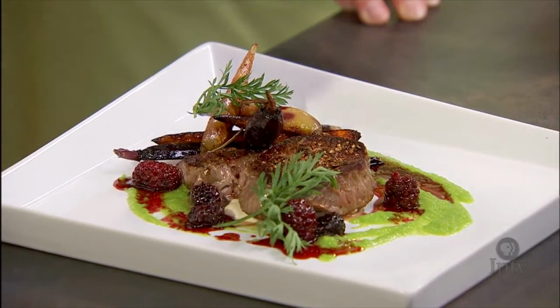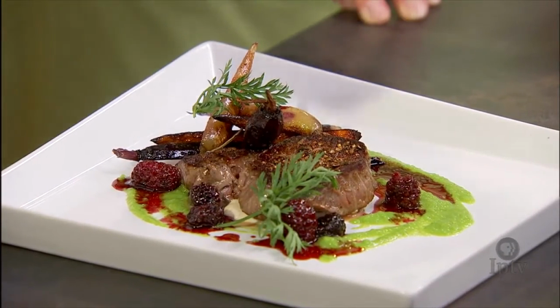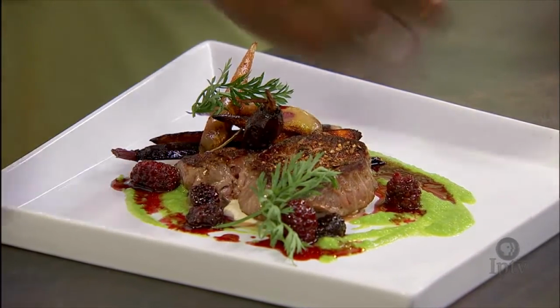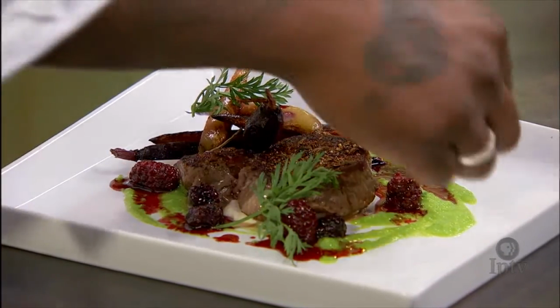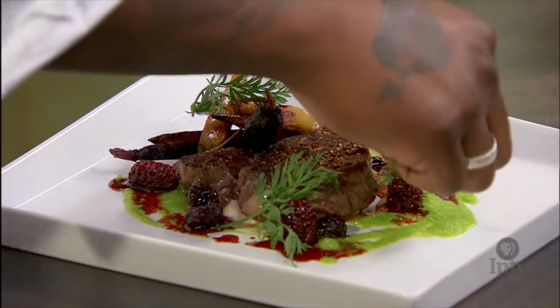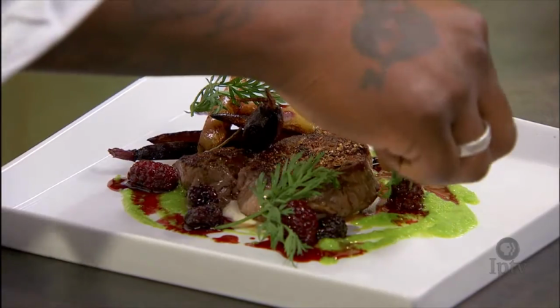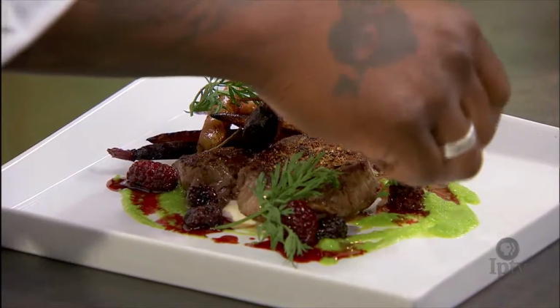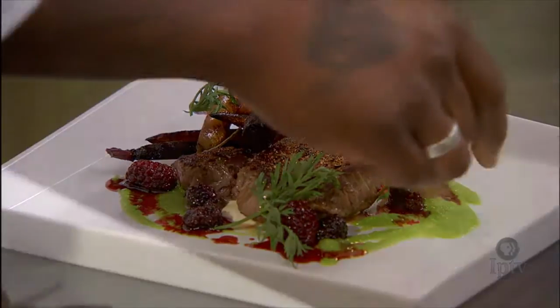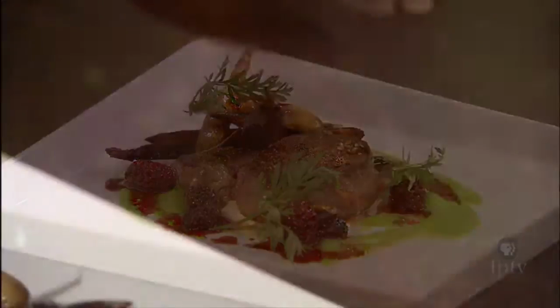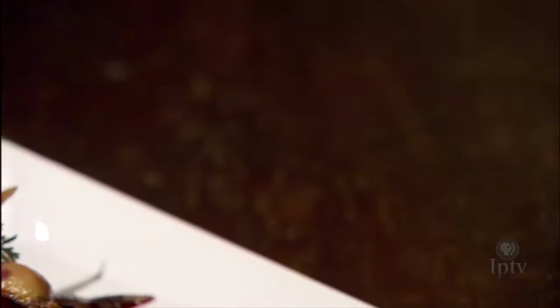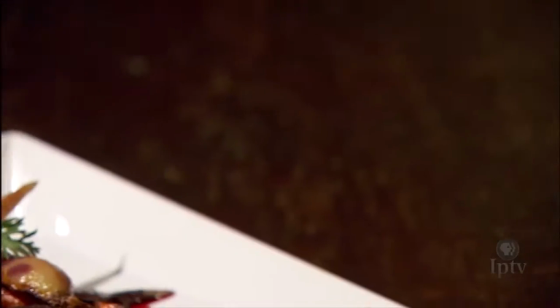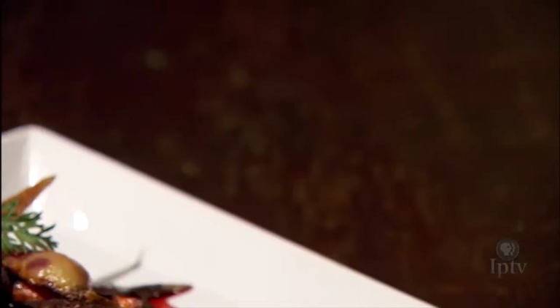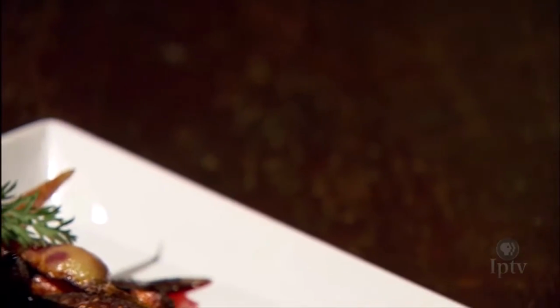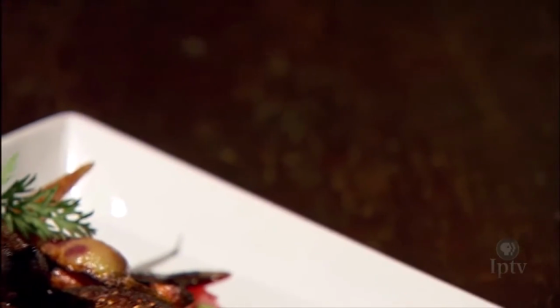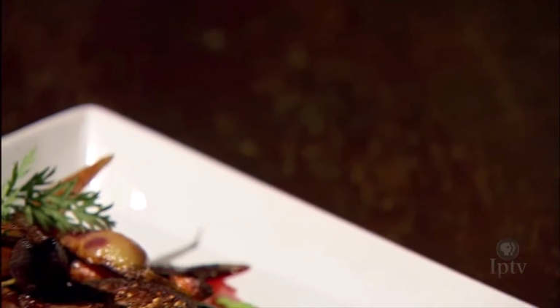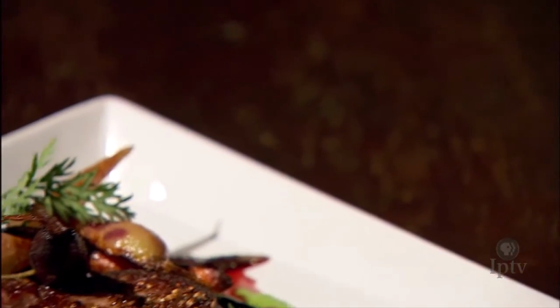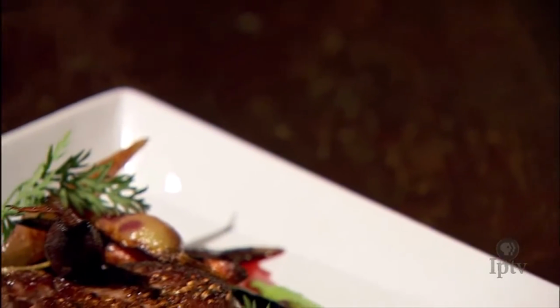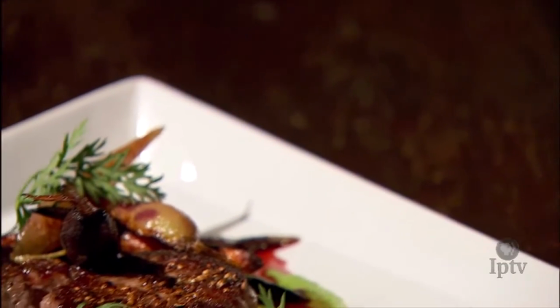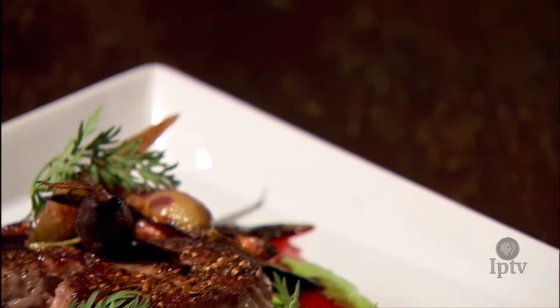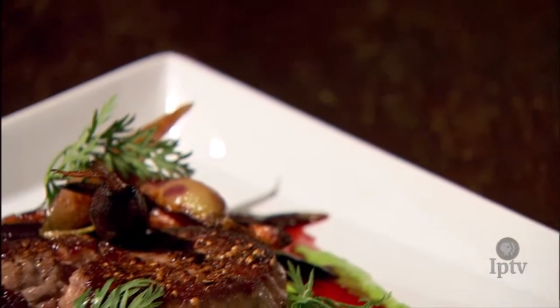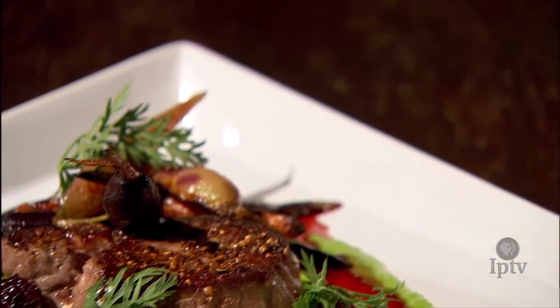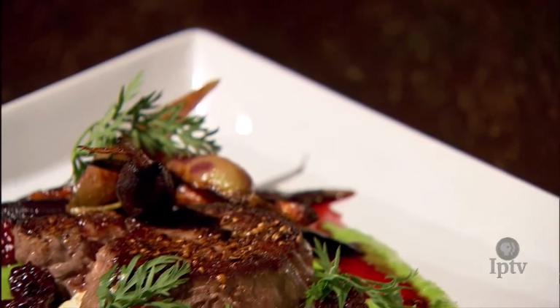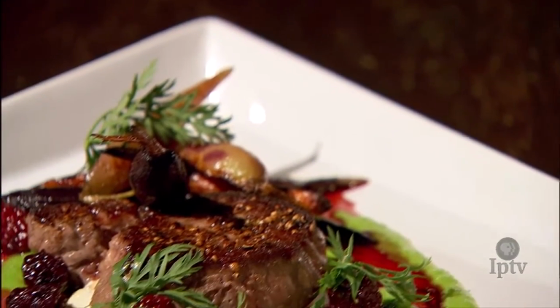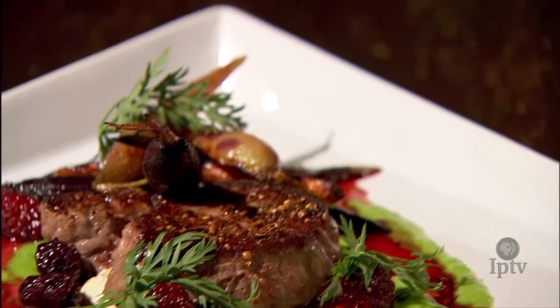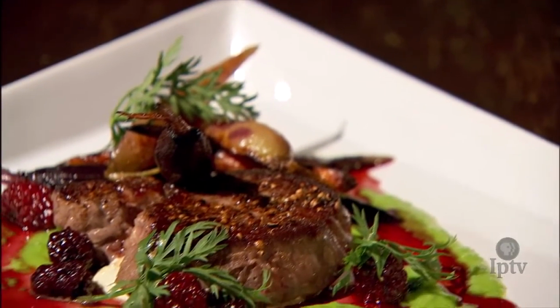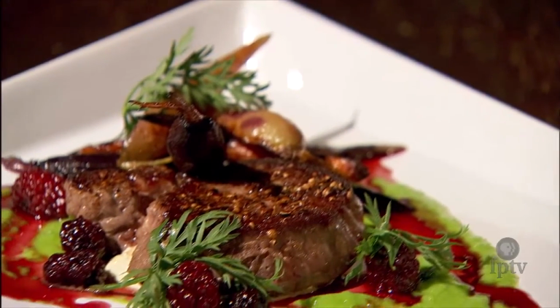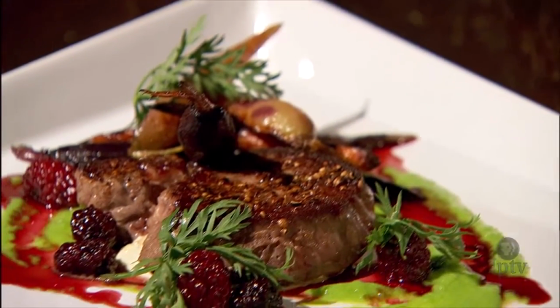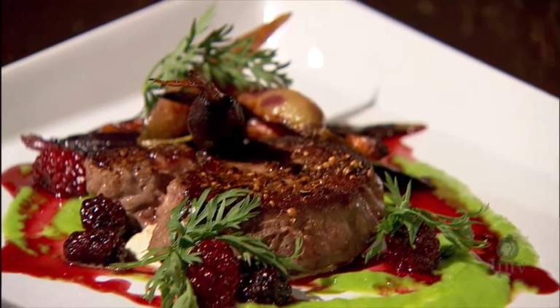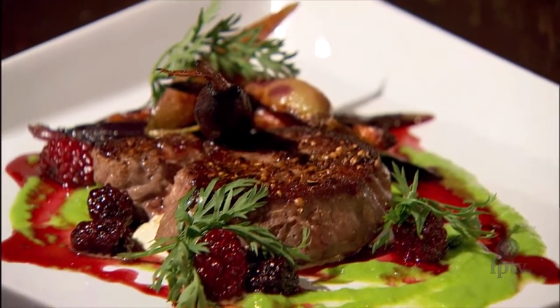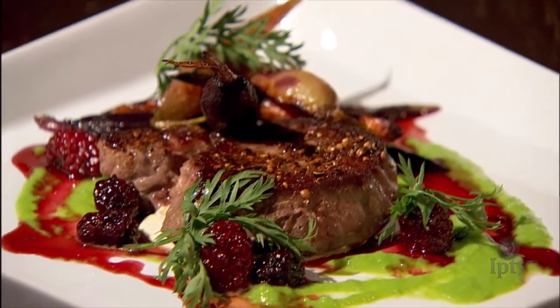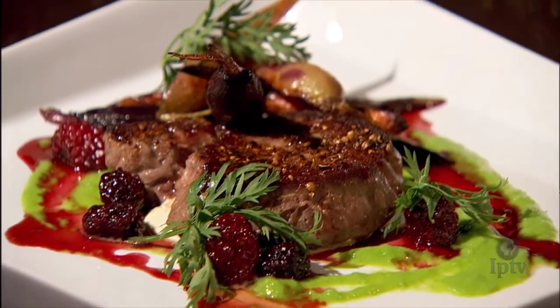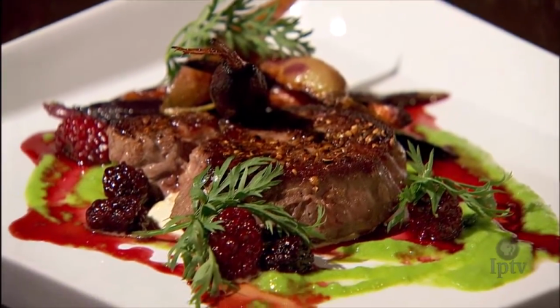That is just beautiful. Chef Ian, thank you so much. You're welcome.